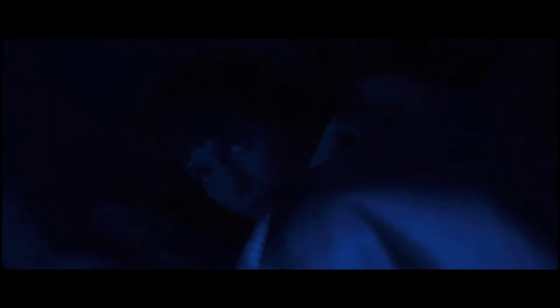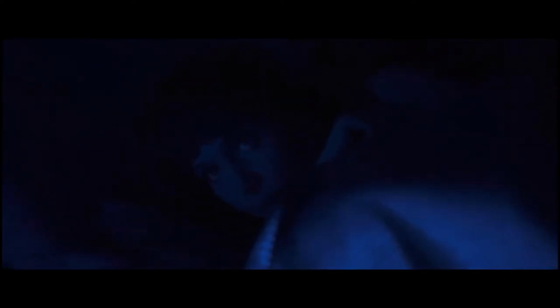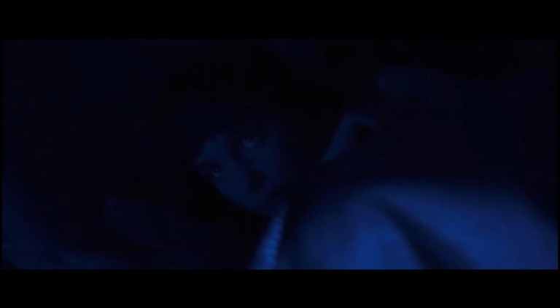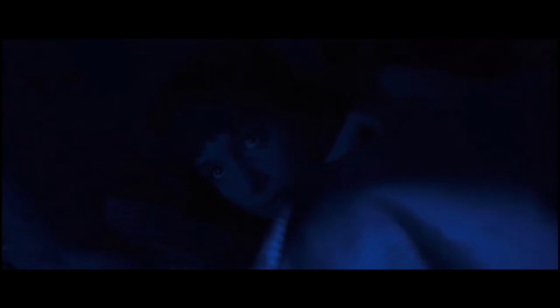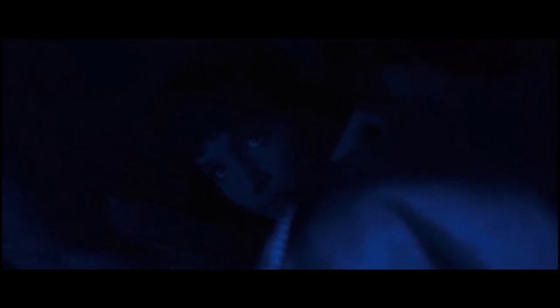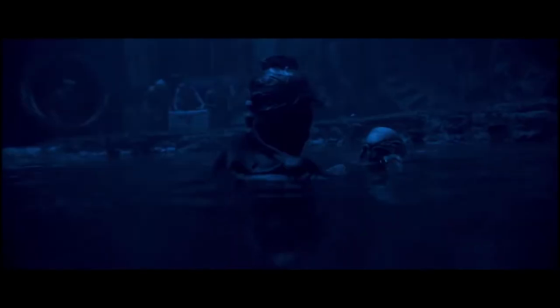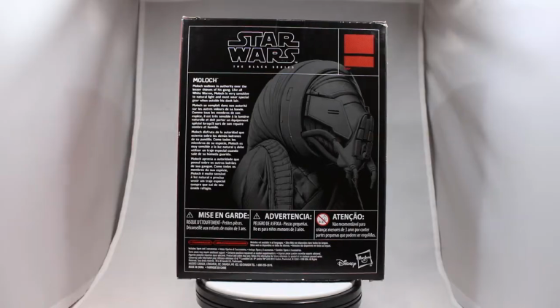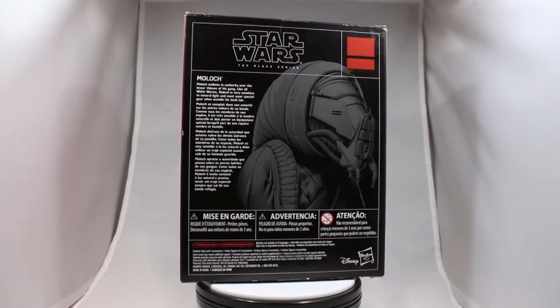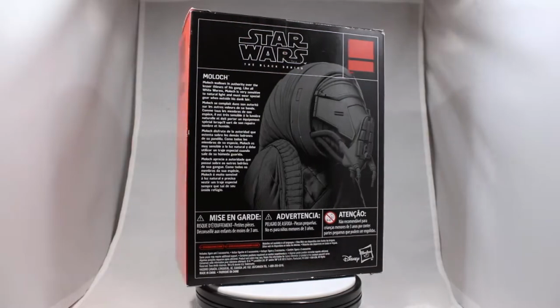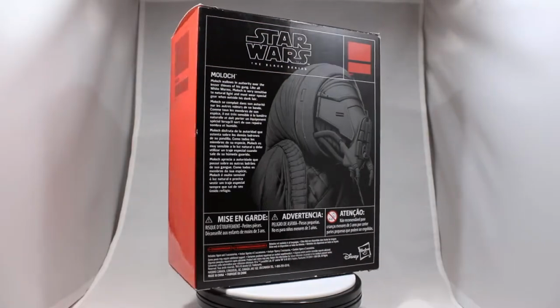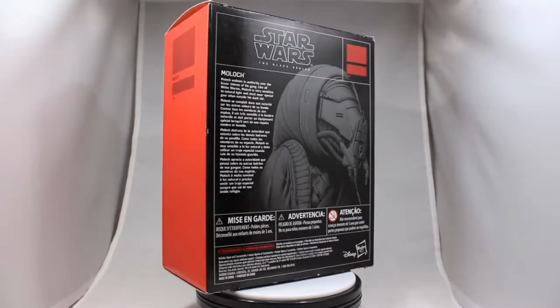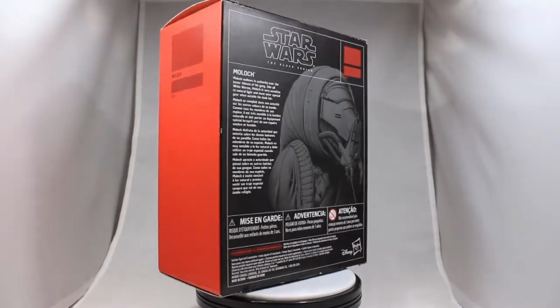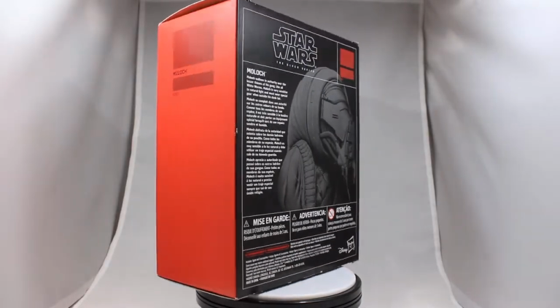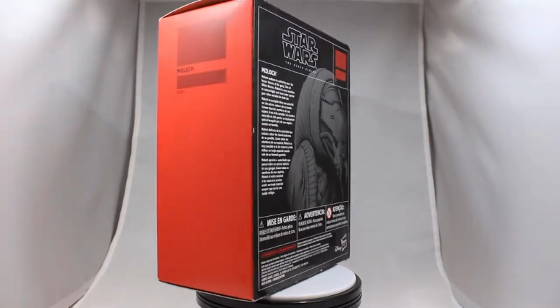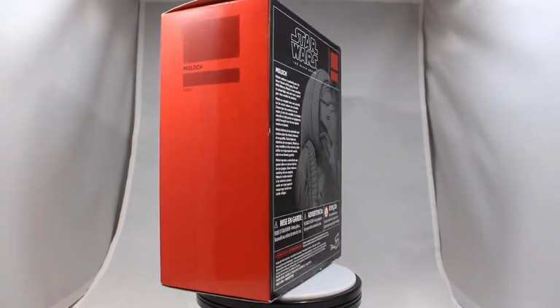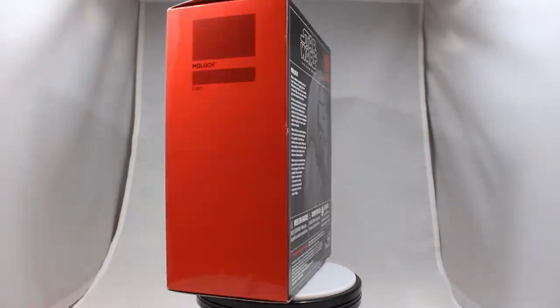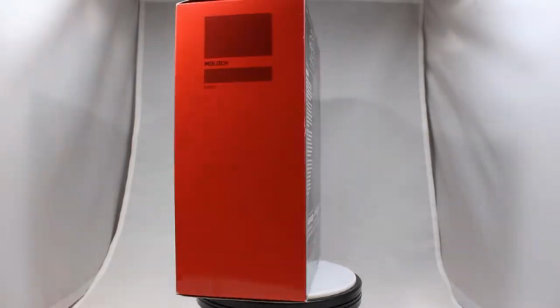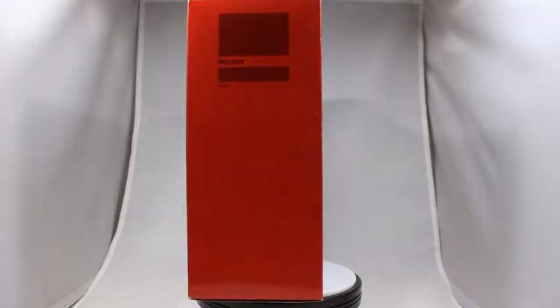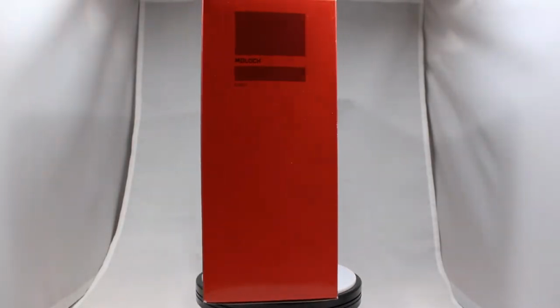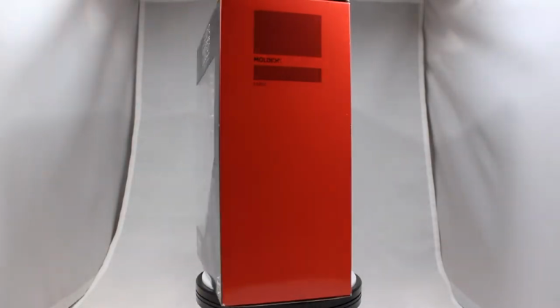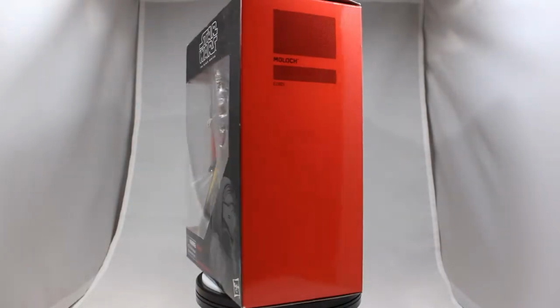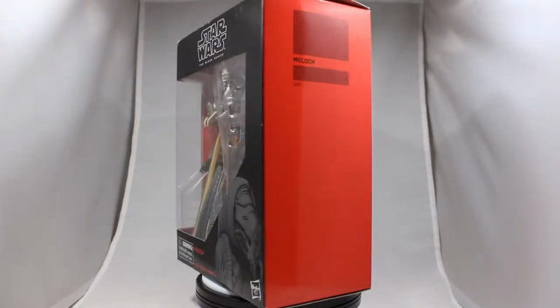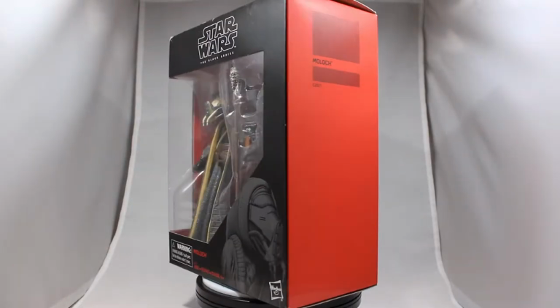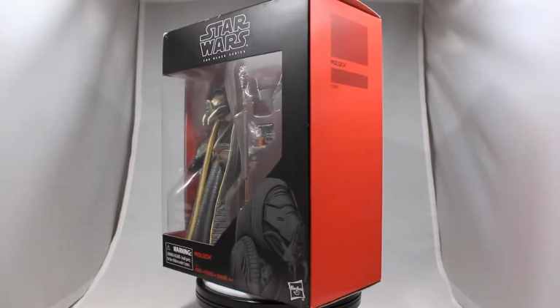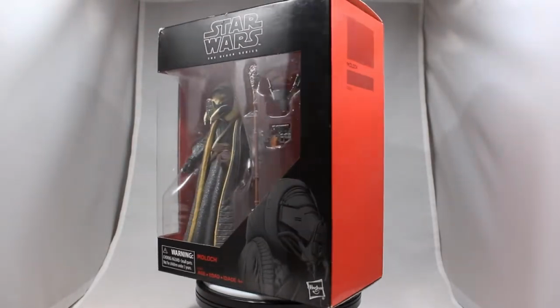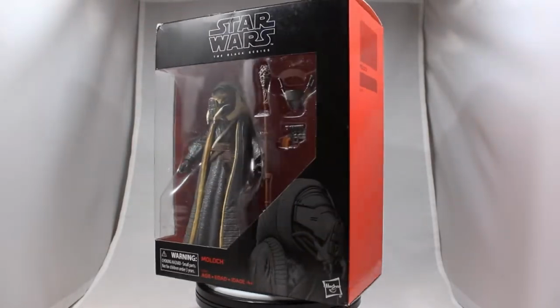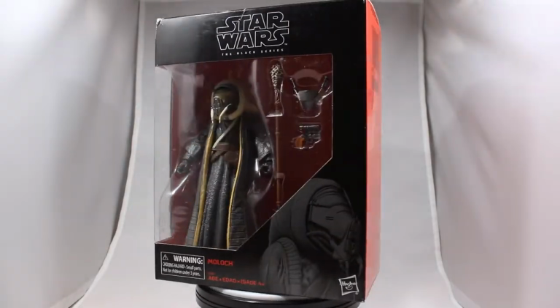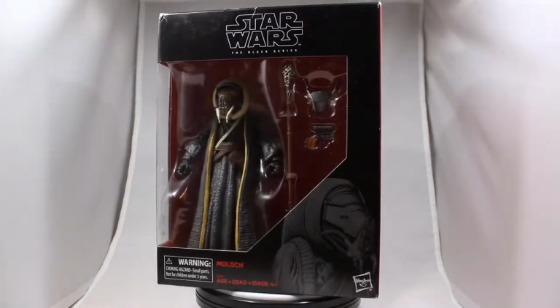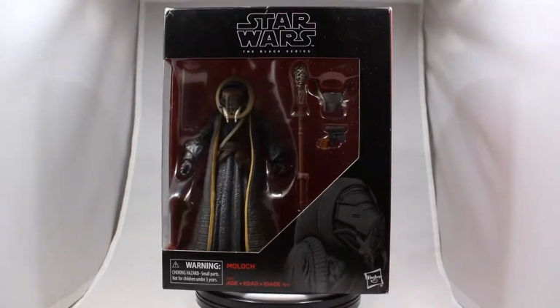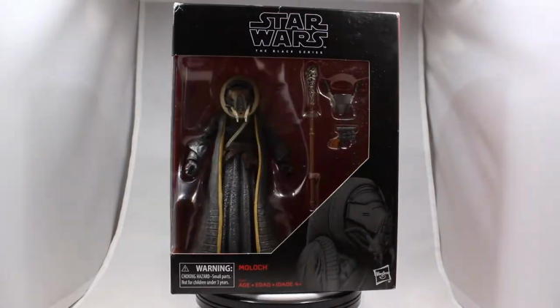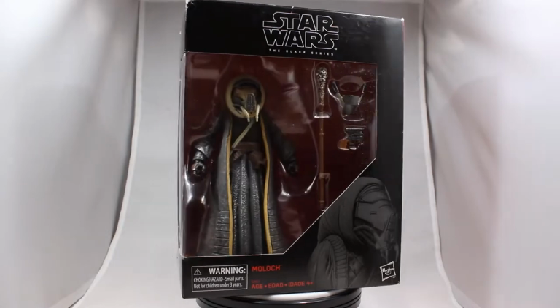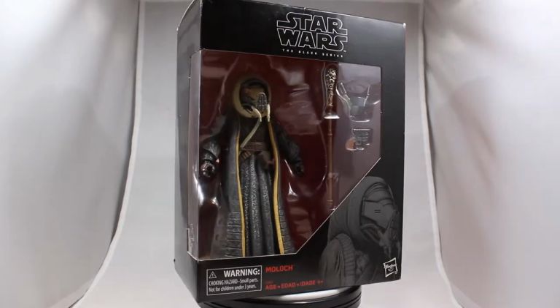Here's a quick spin of the box, and most of what we get is a very simplistic black and red theme with some text on the back.